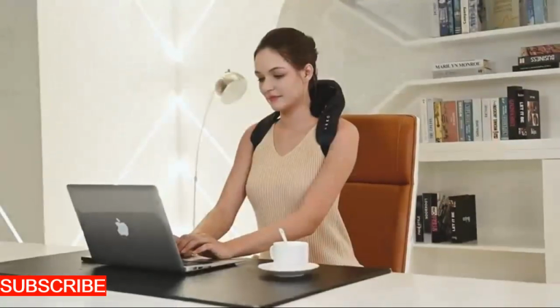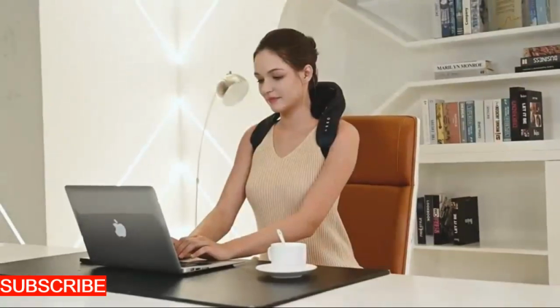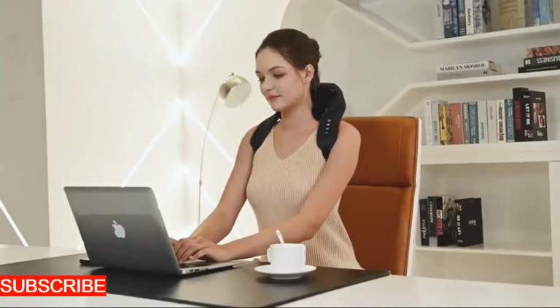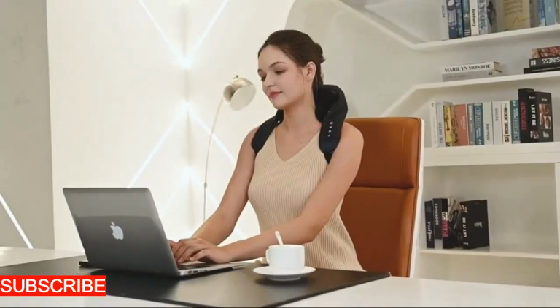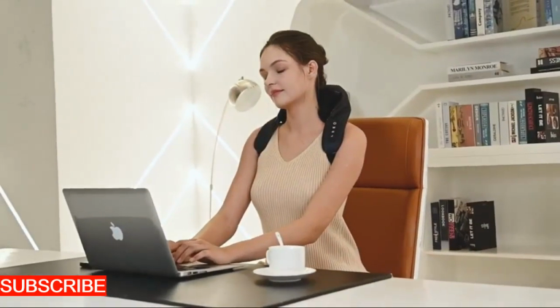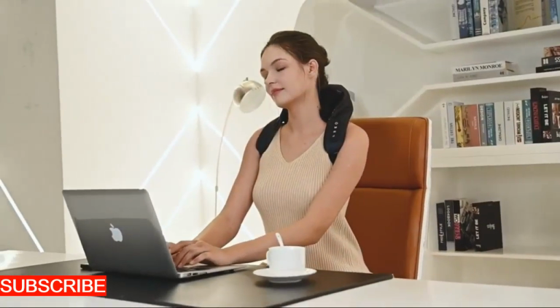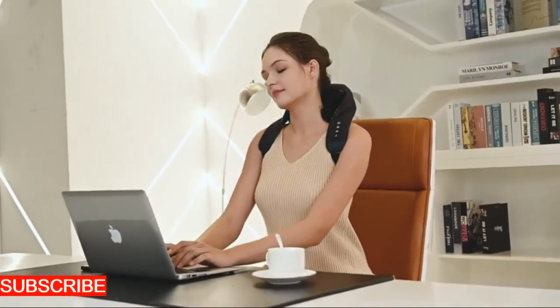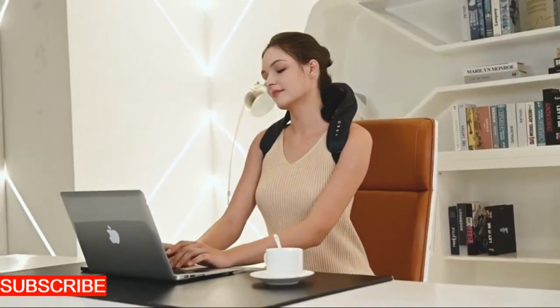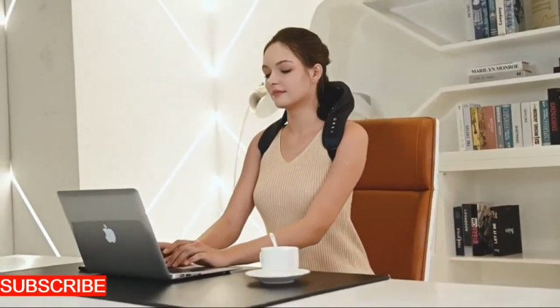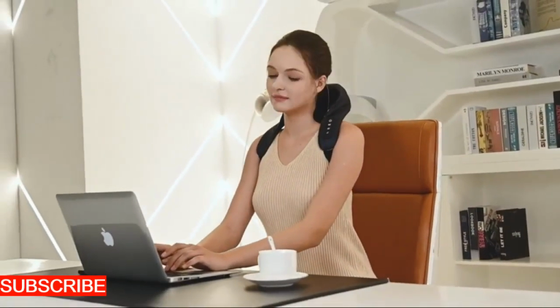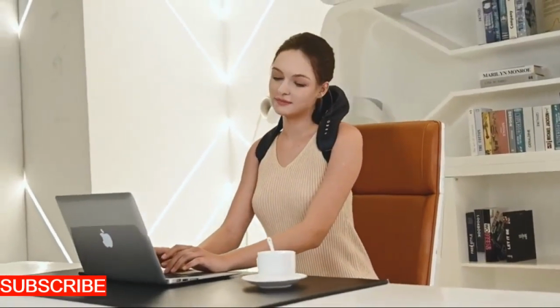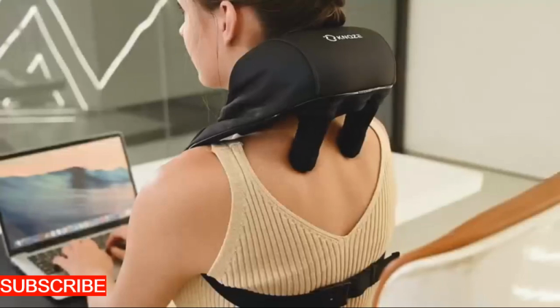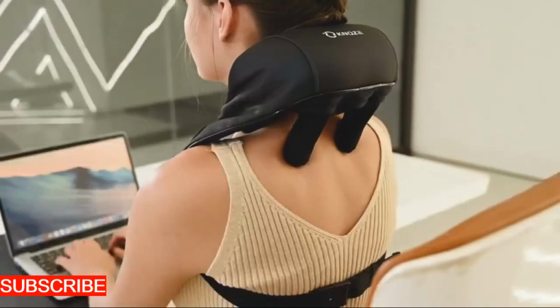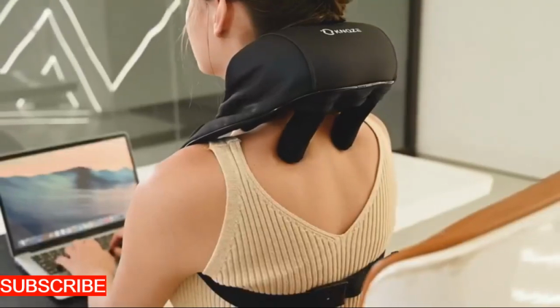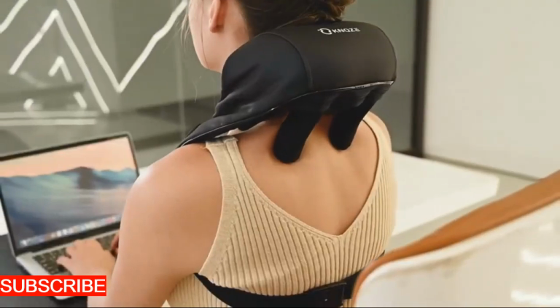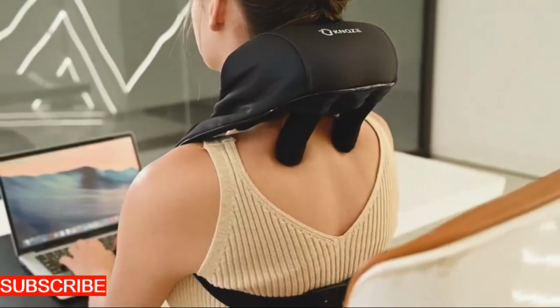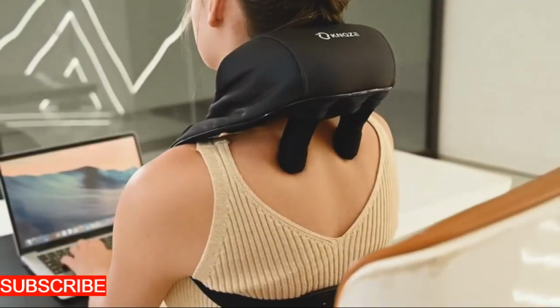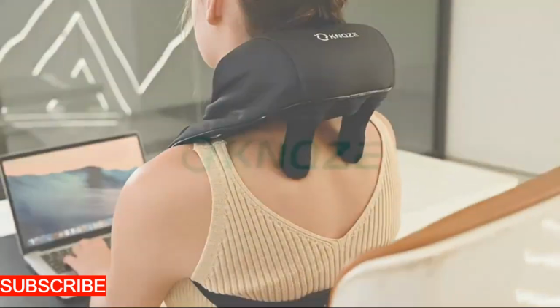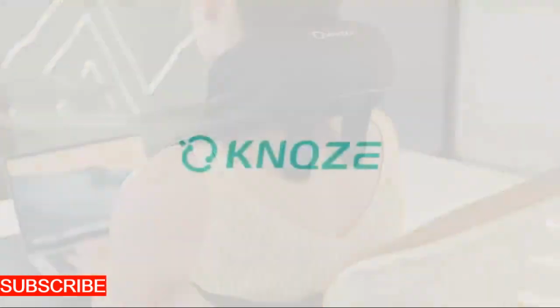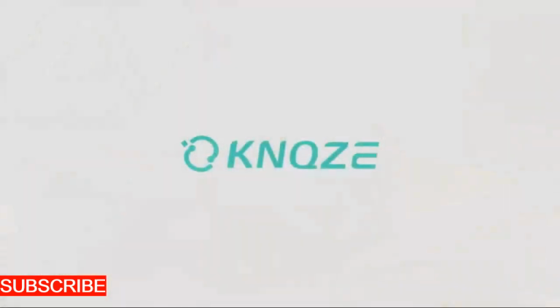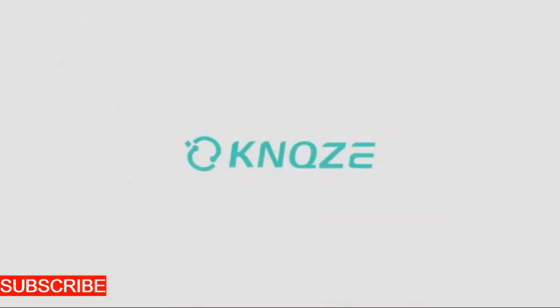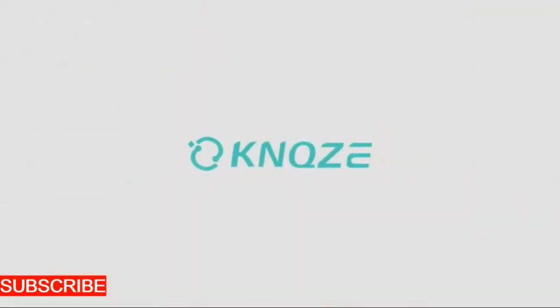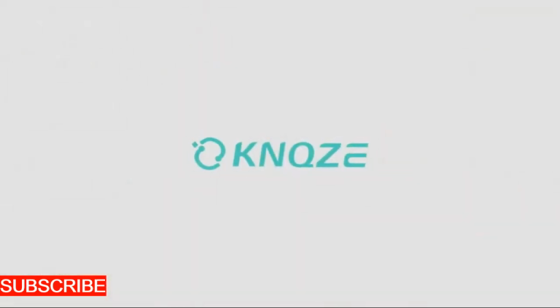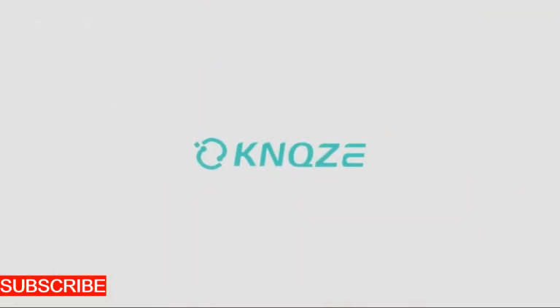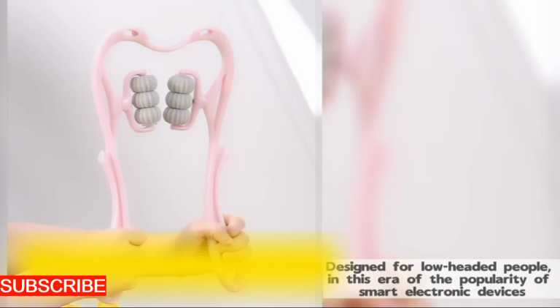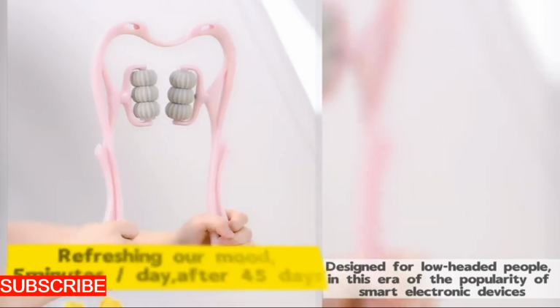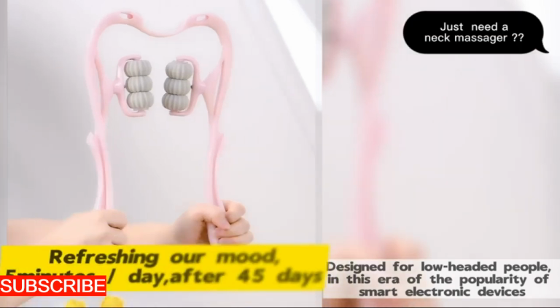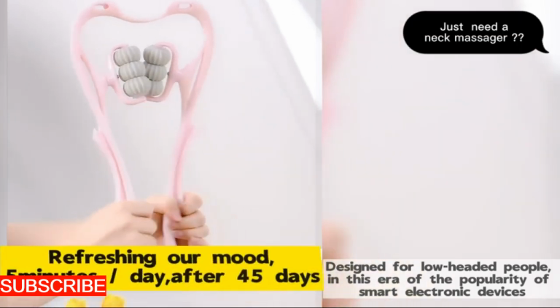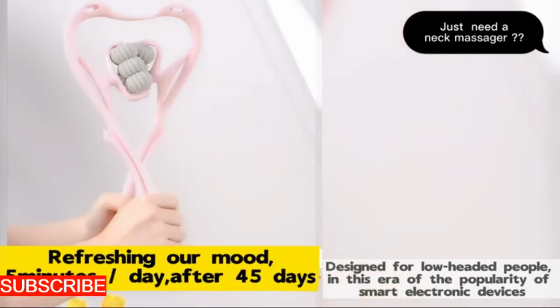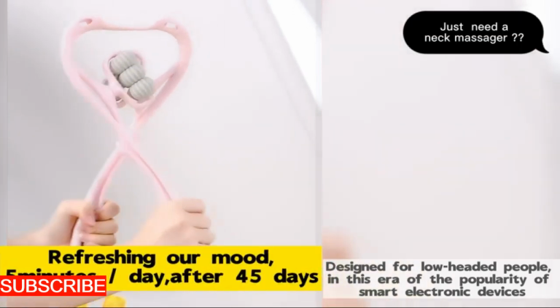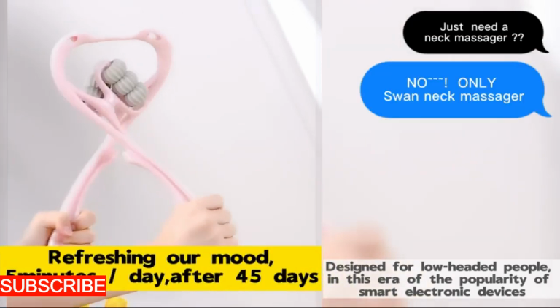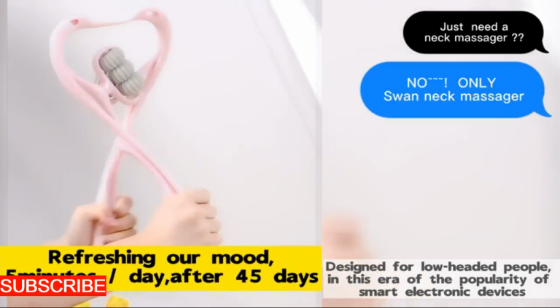The rolling mechanism isn't just a set of gears, it's a symphony of movement, mimicking the skilled hands of a massage therapist. It's a touch of heaven in your hands.